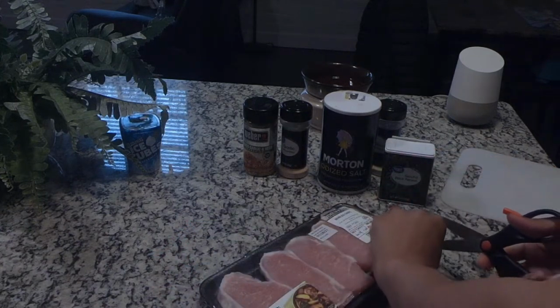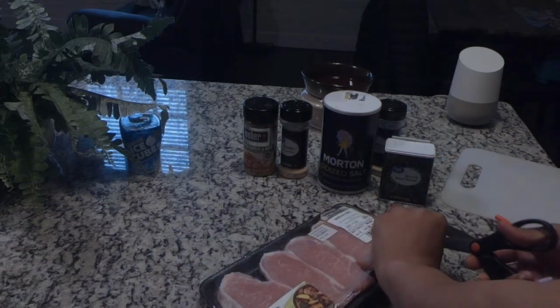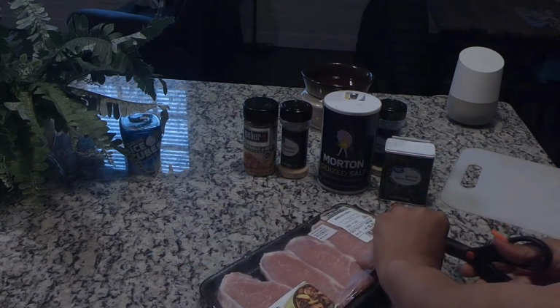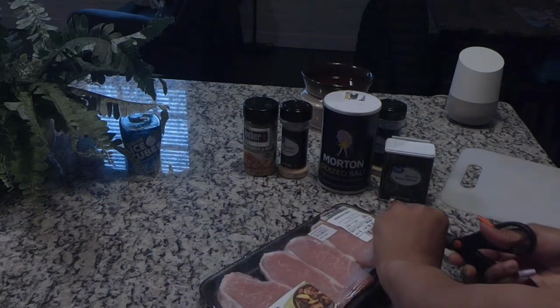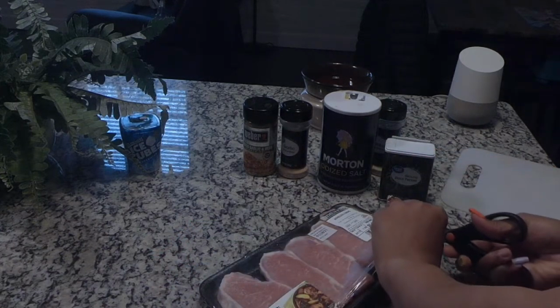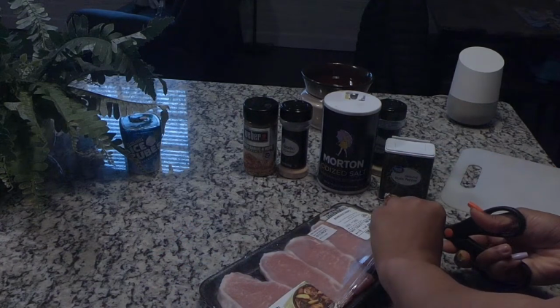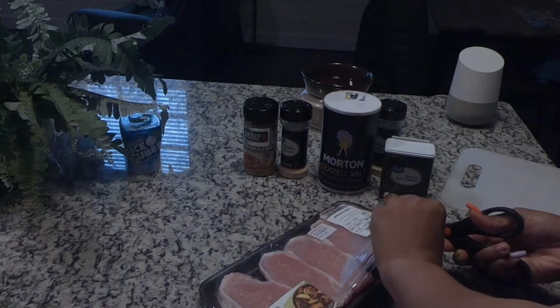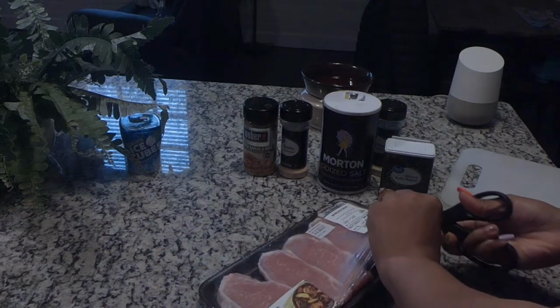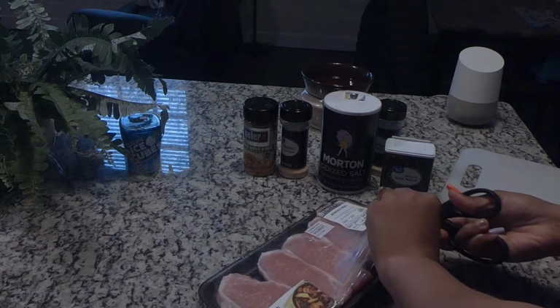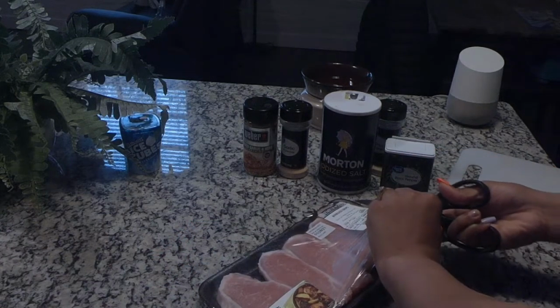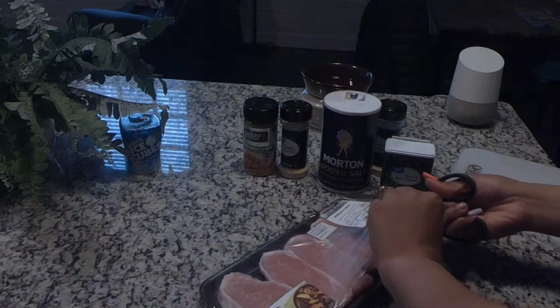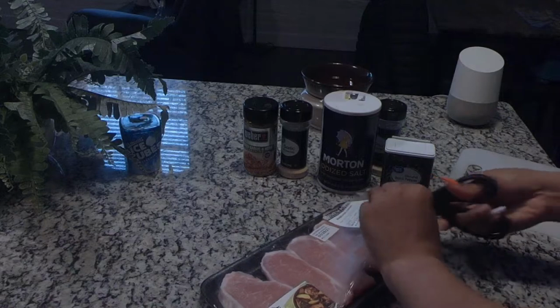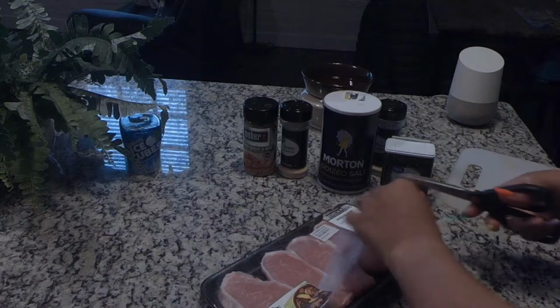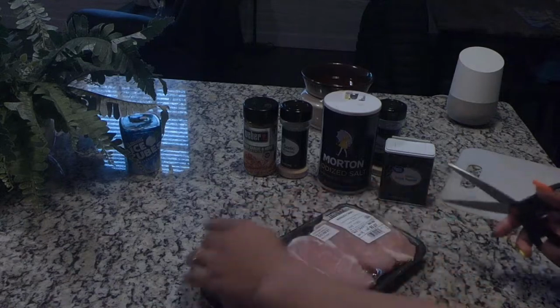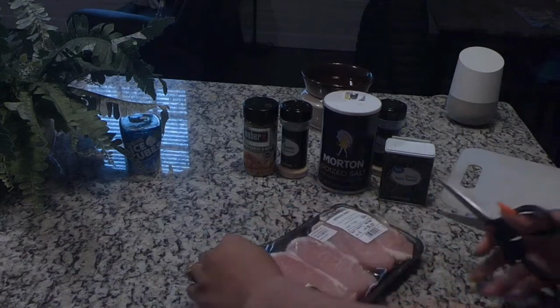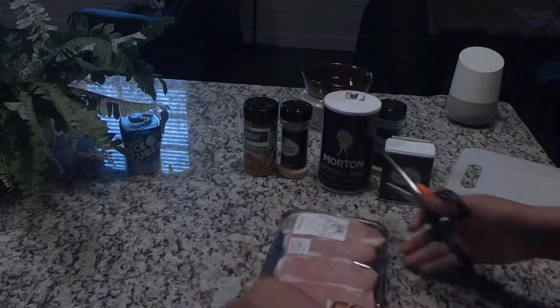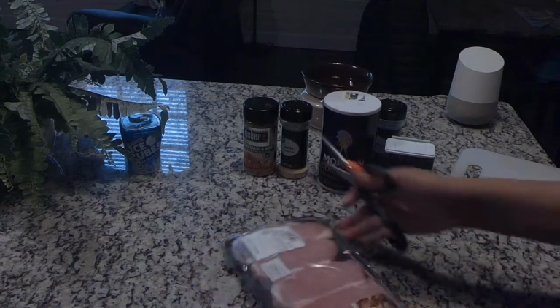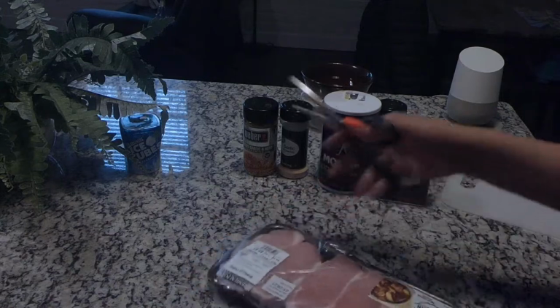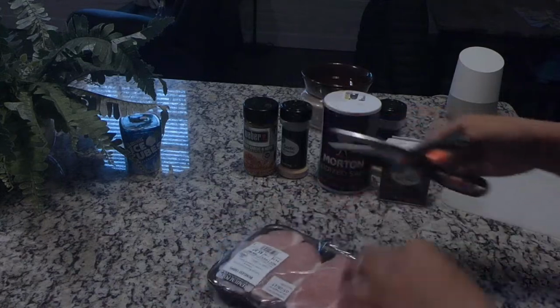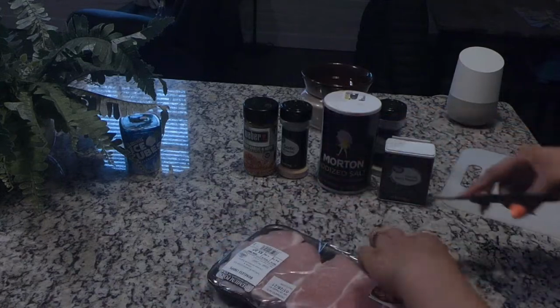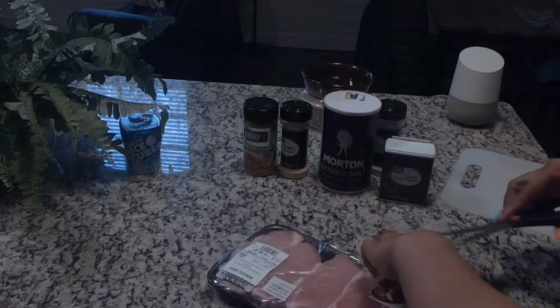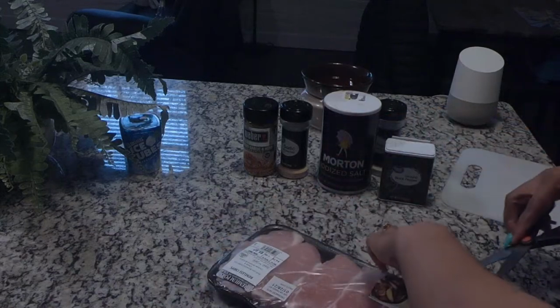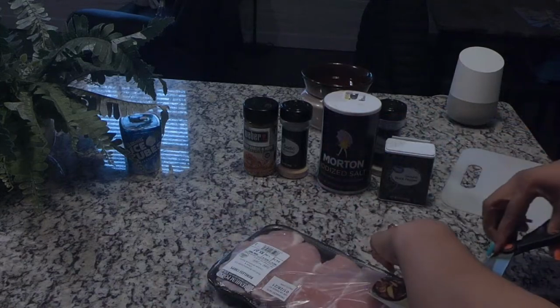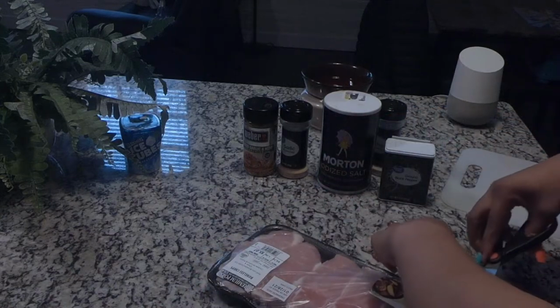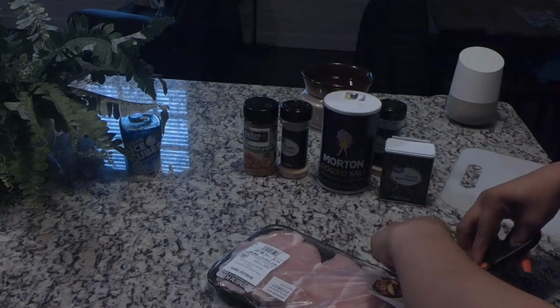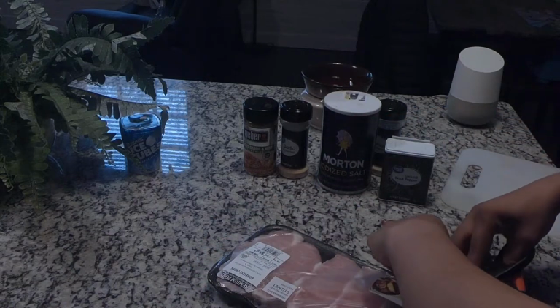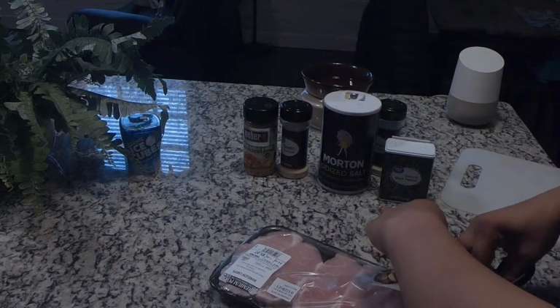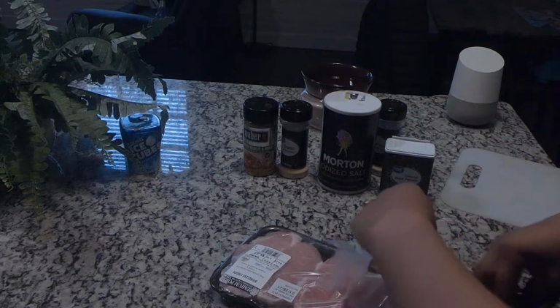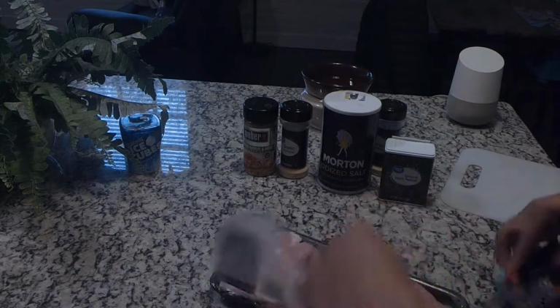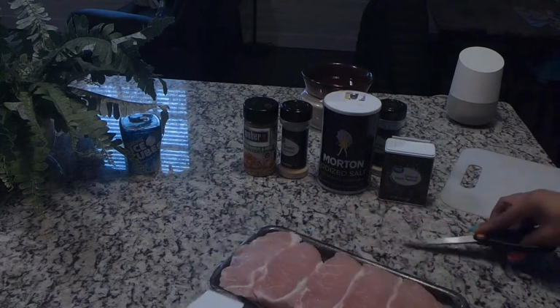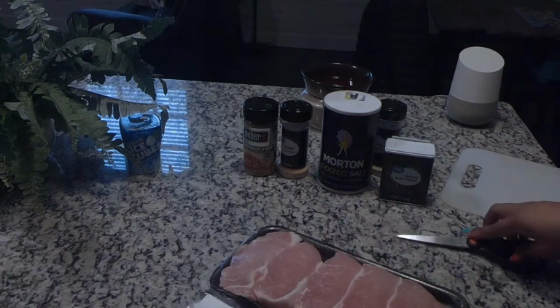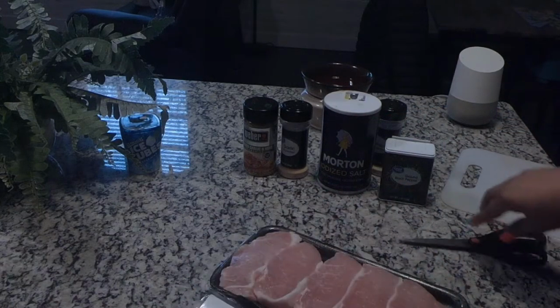To start this off, I'm first going to cut open the package — this is common sense — and then put it in the sink to wash it.